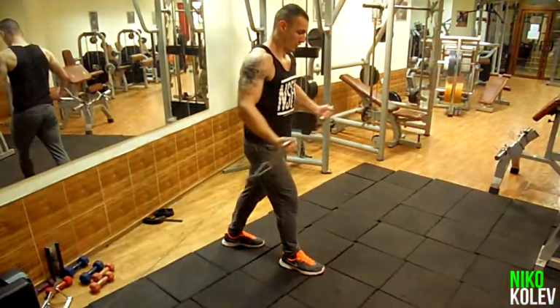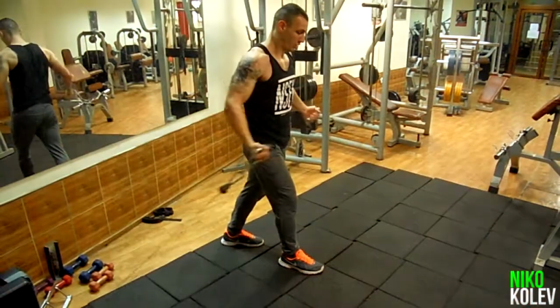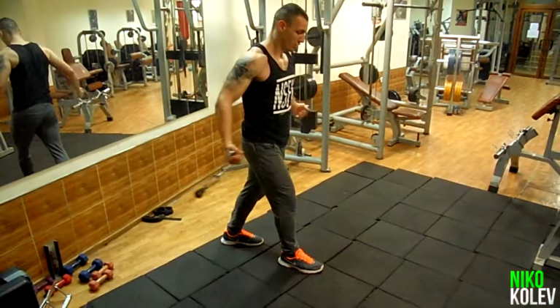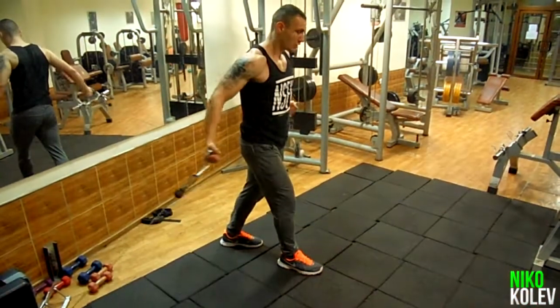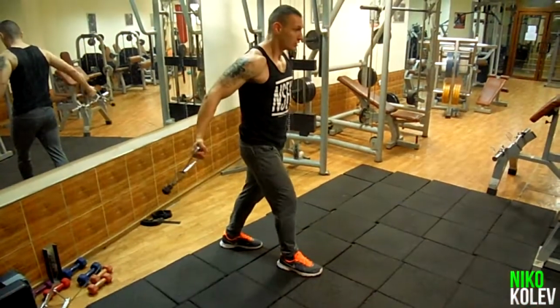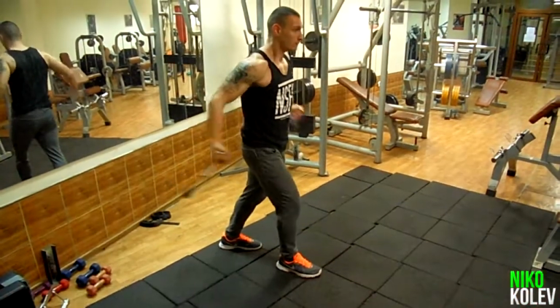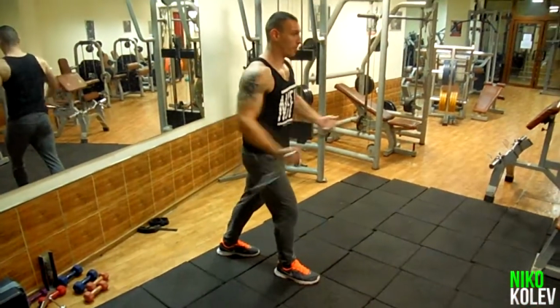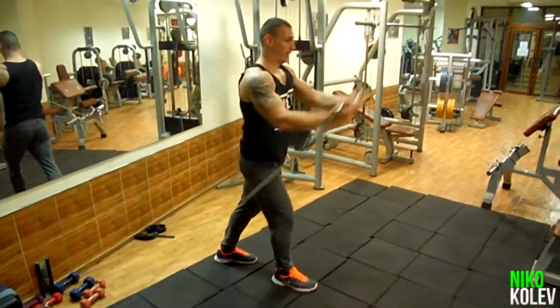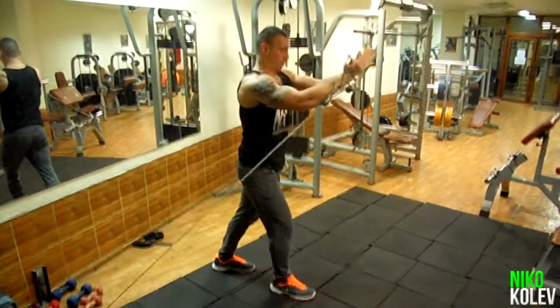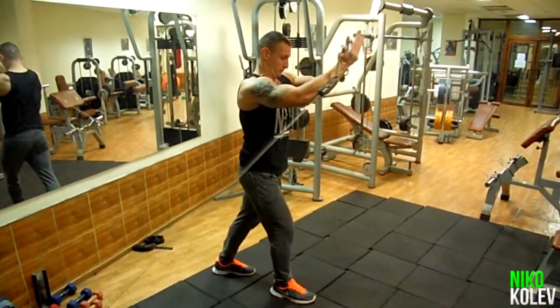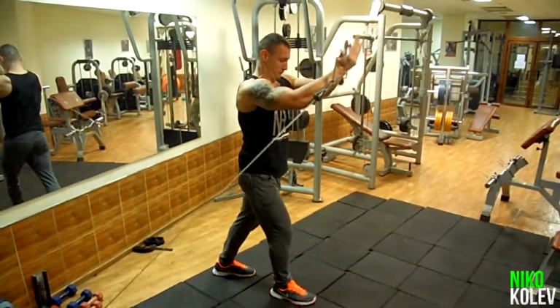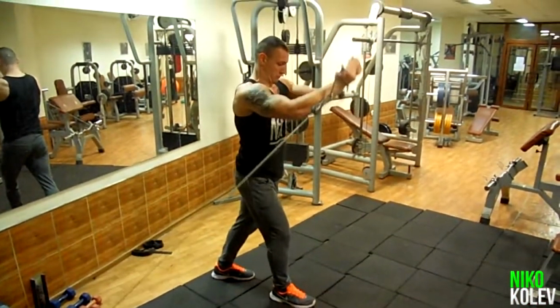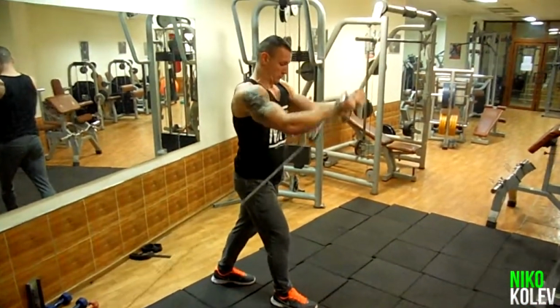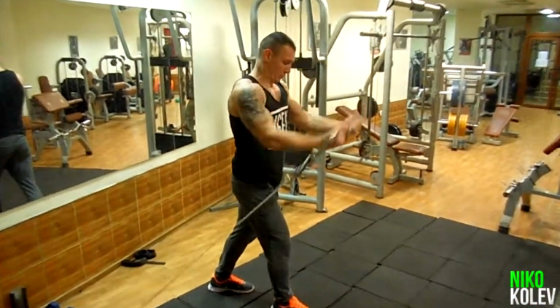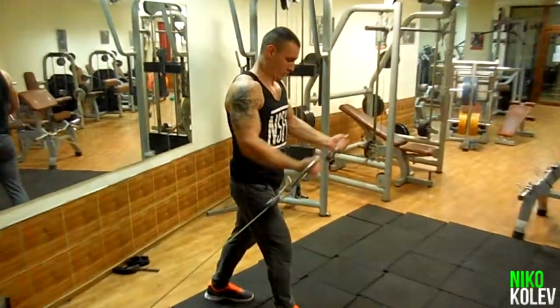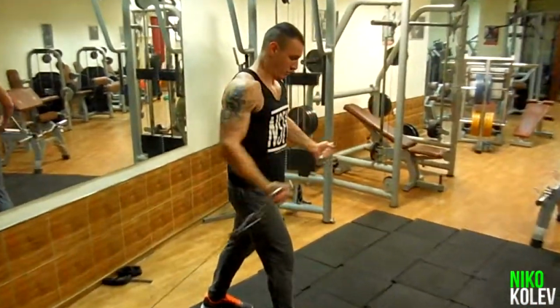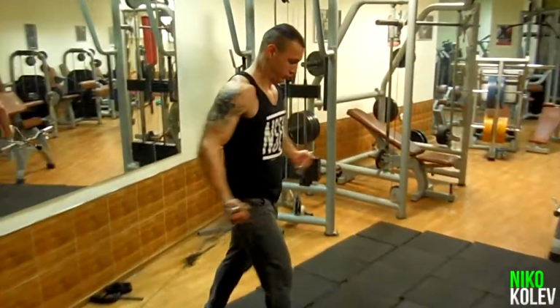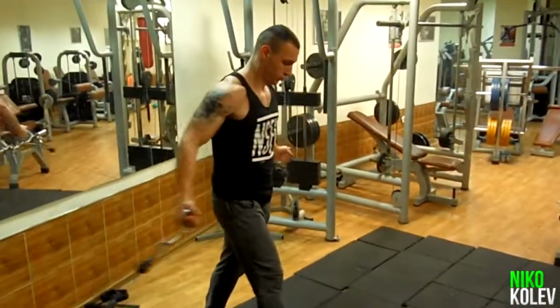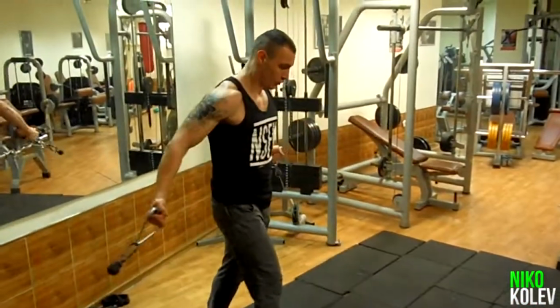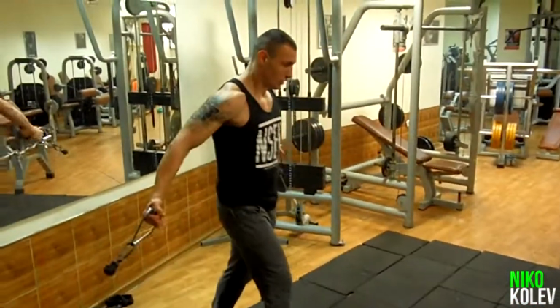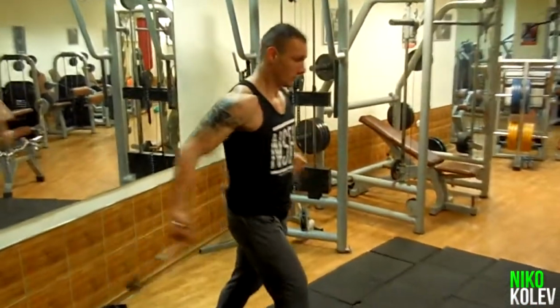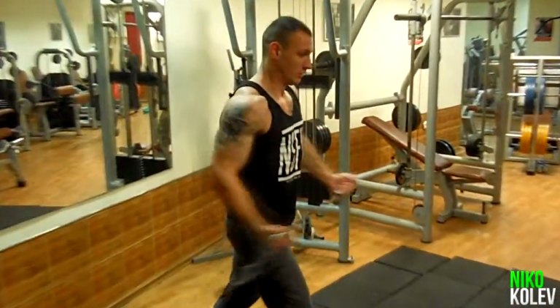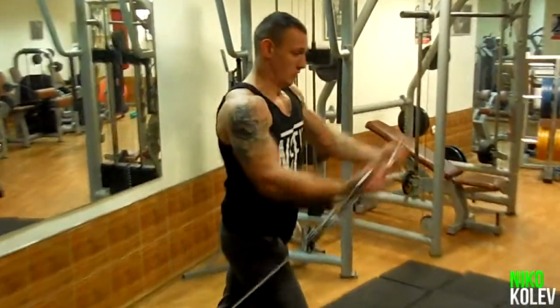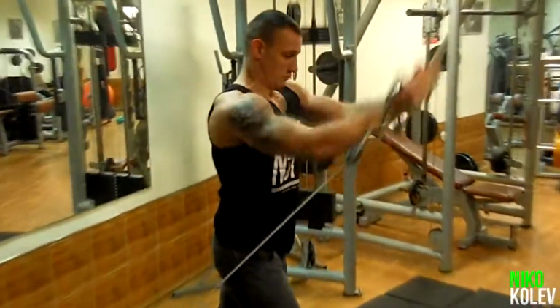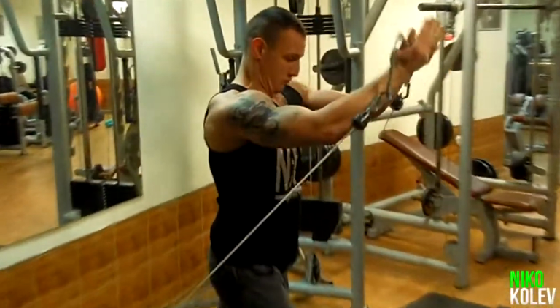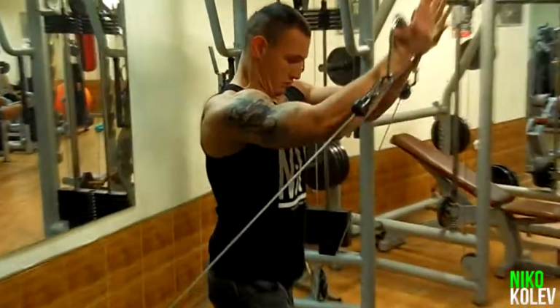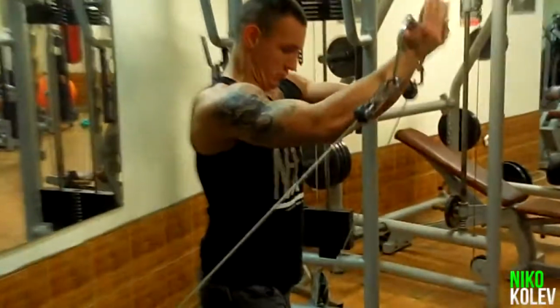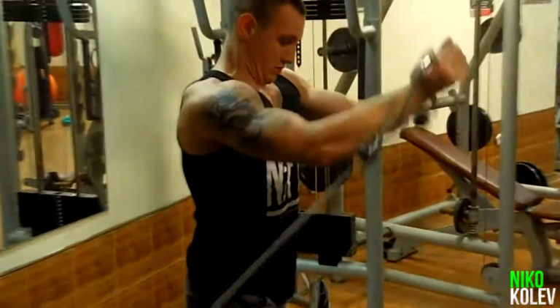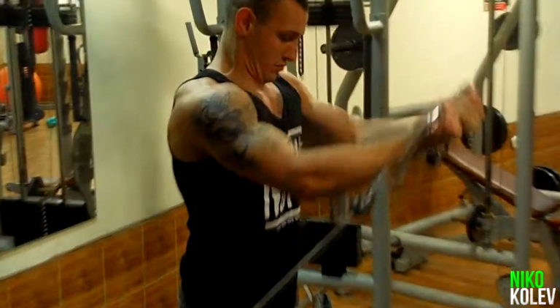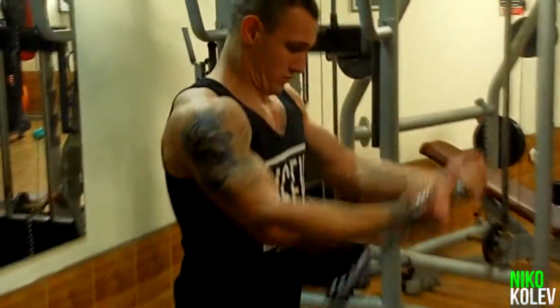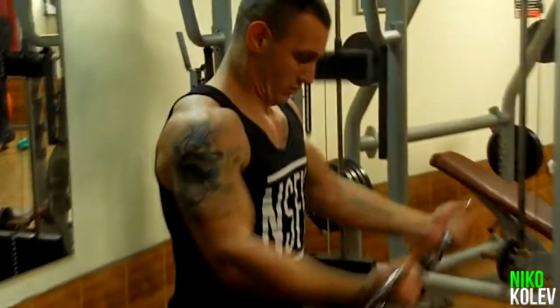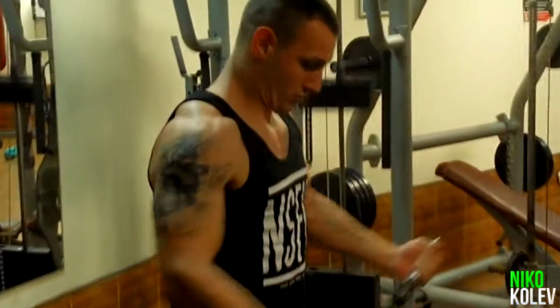Fifth exercise is Low Cable Crossover. The crossover is an excellent isolation move for the pecs.